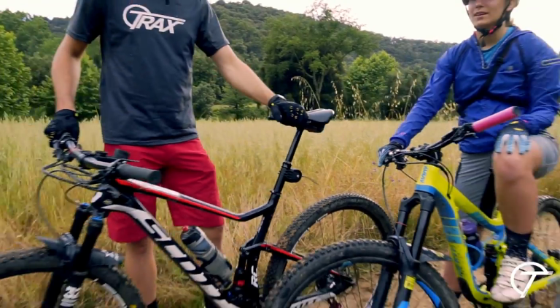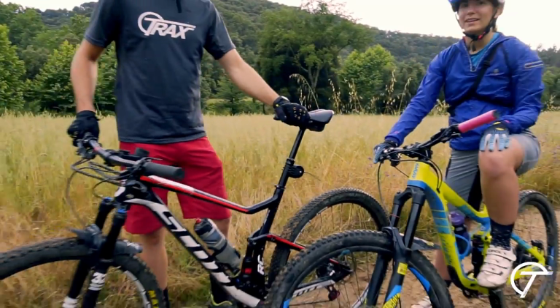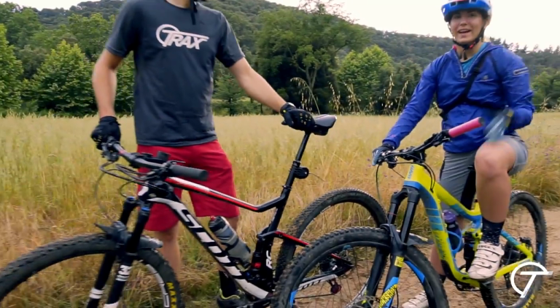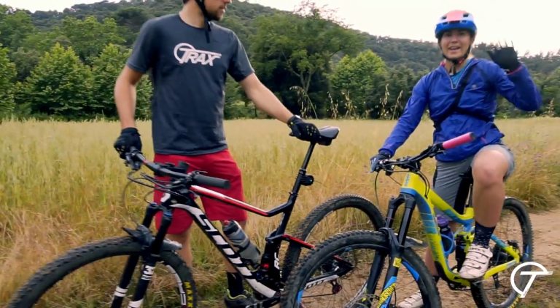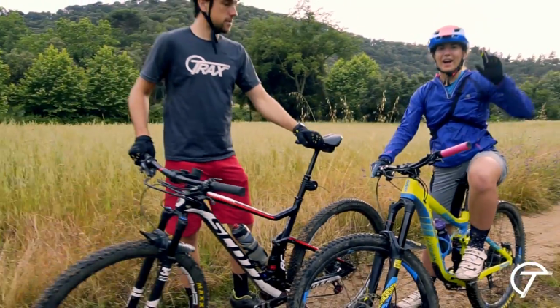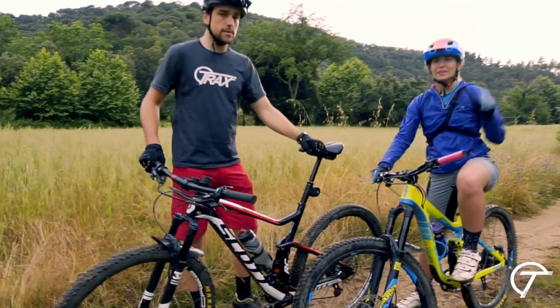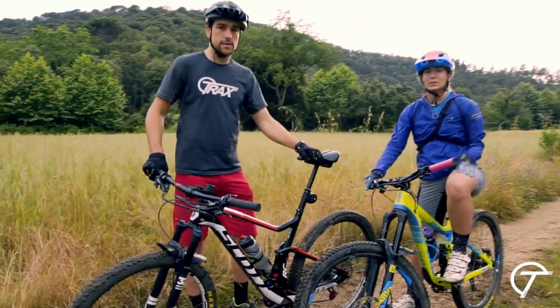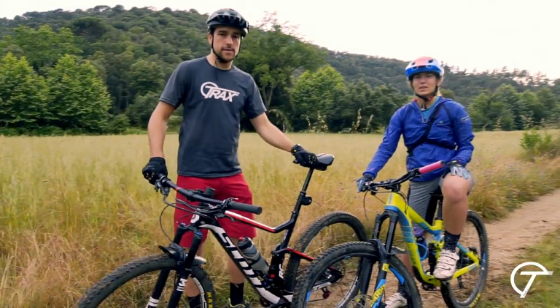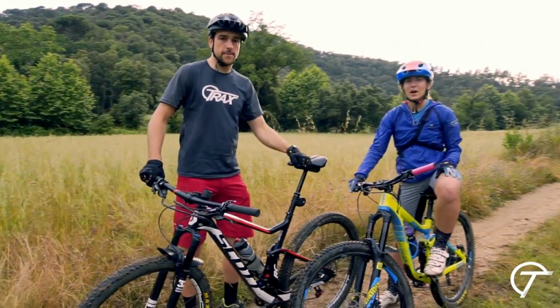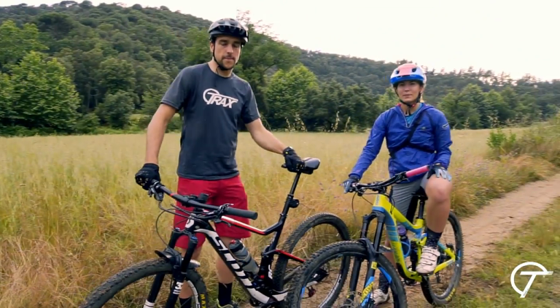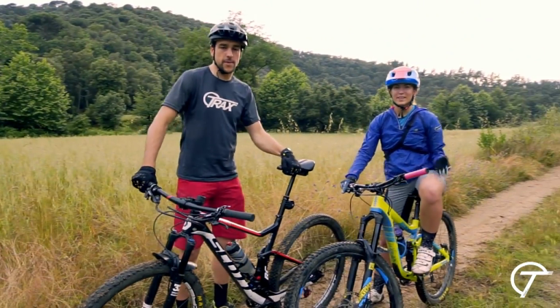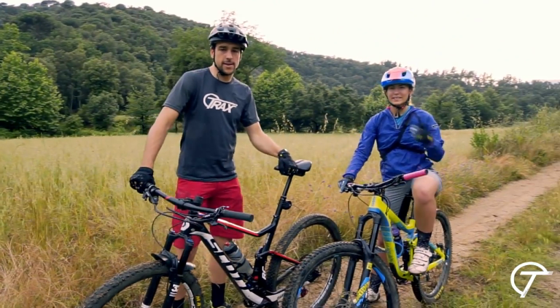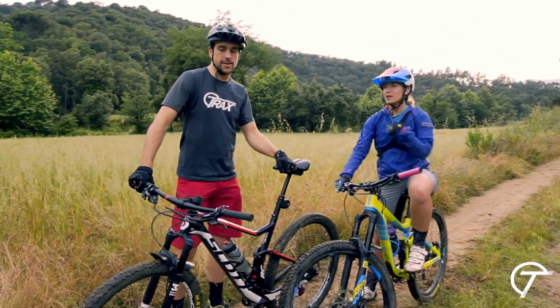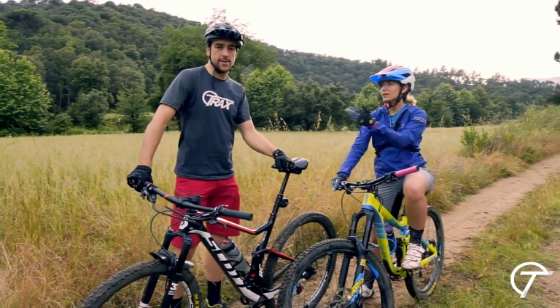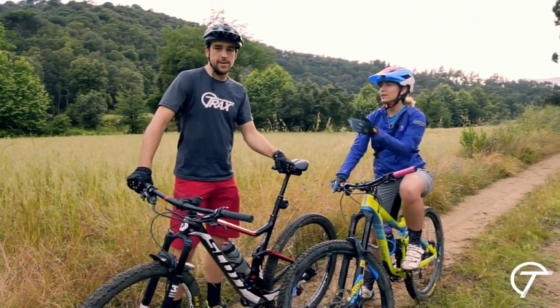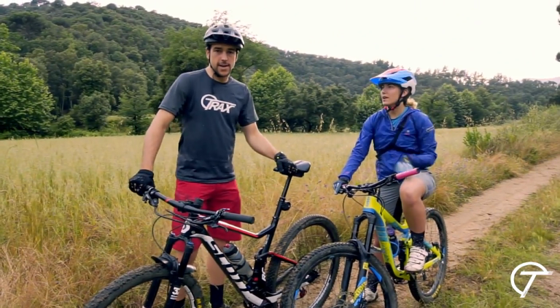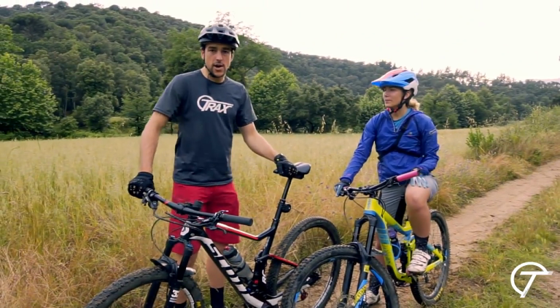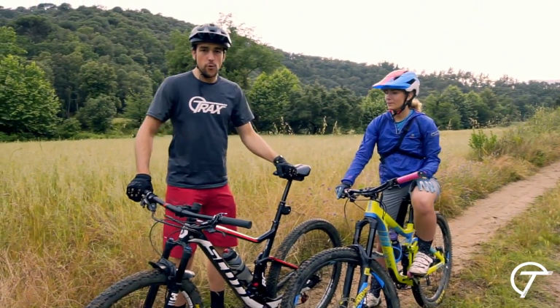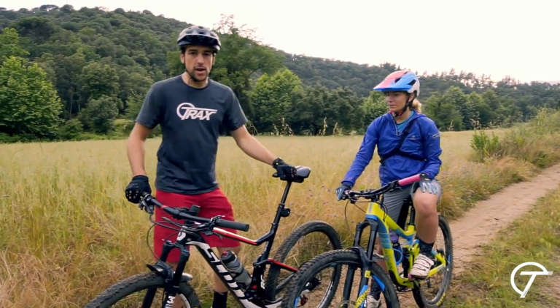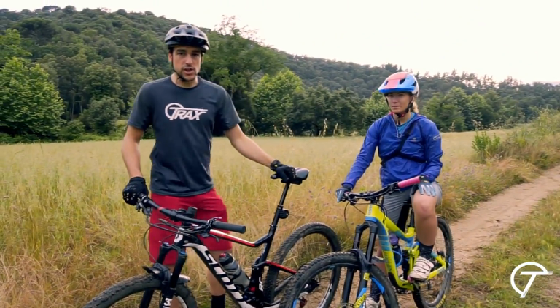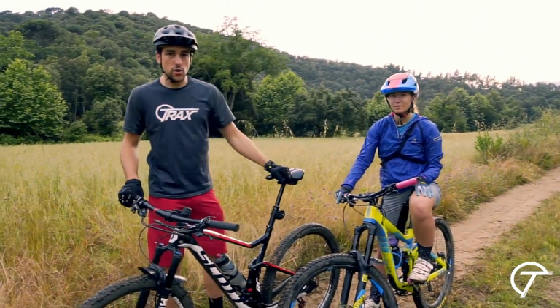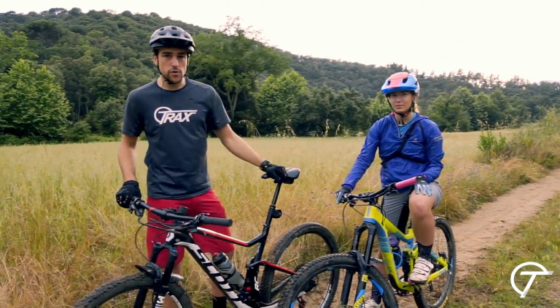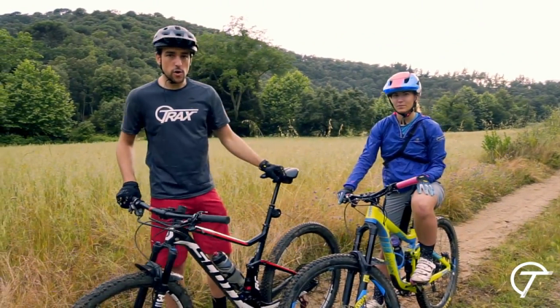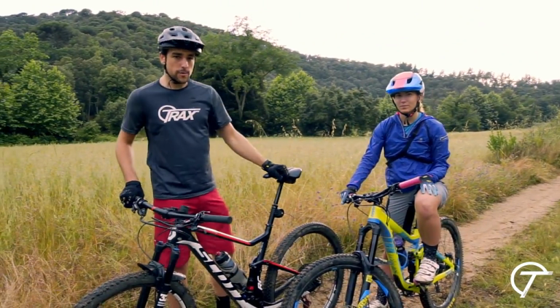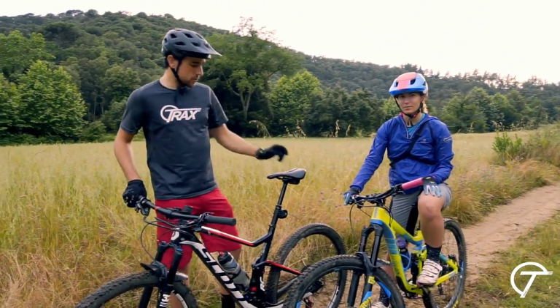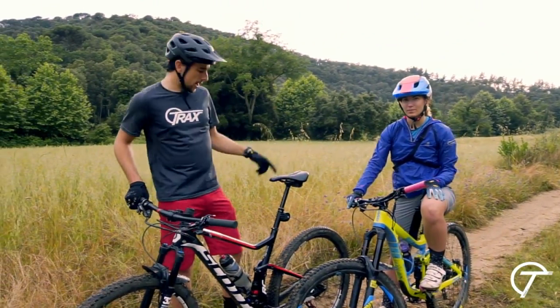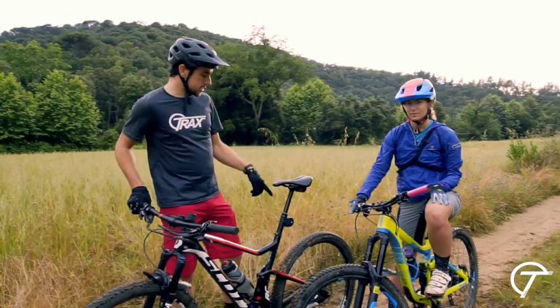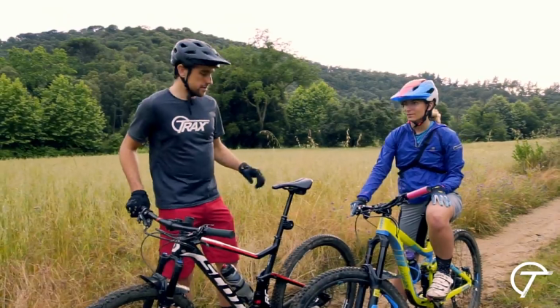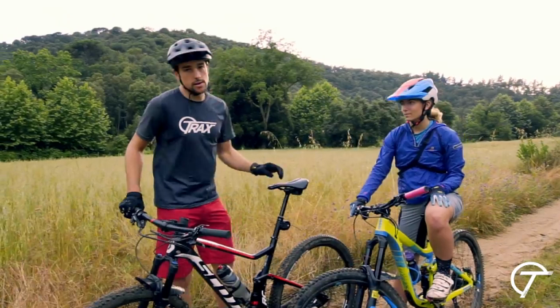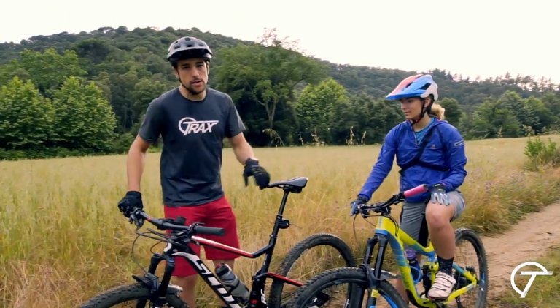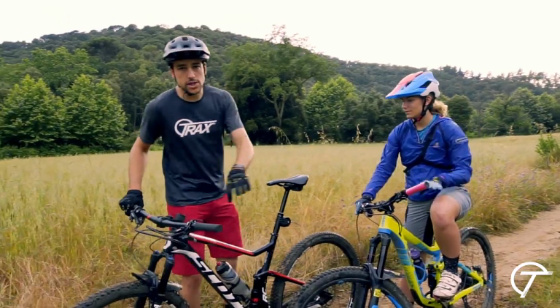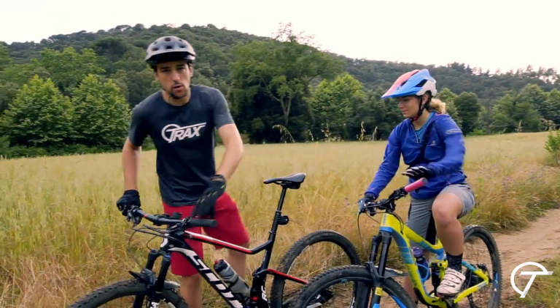Hey guys, what's up? That's the Ayrton Guillem. We're going to show you more about Trax. Let's go!